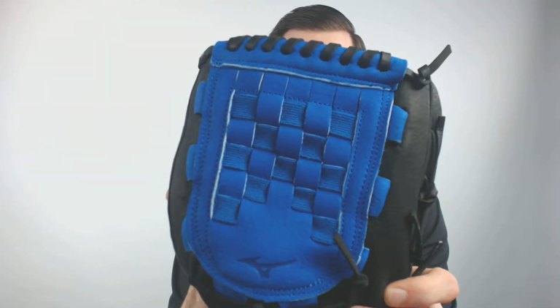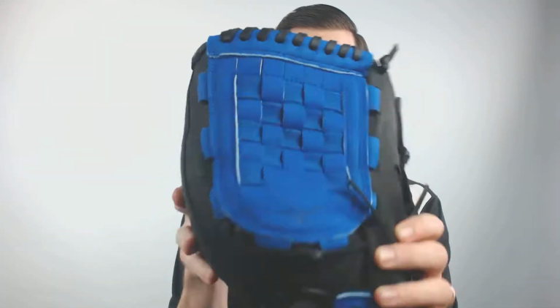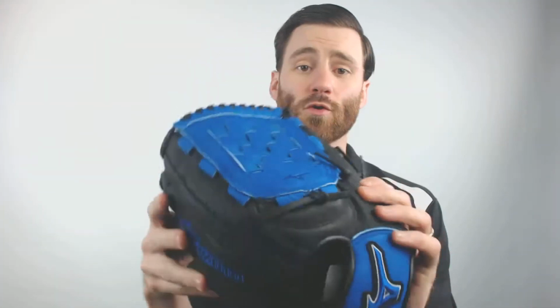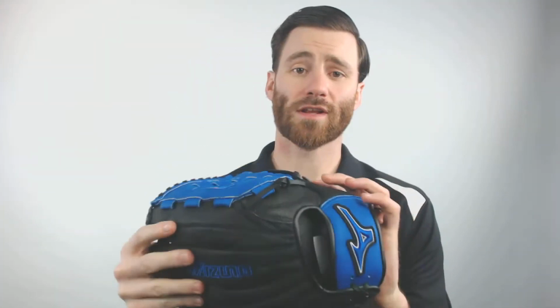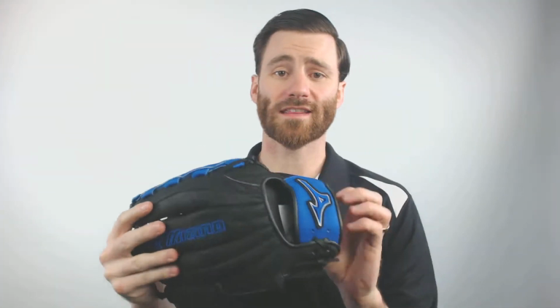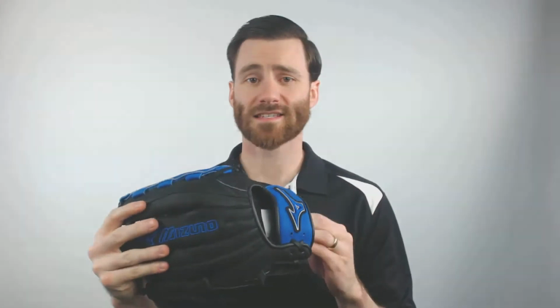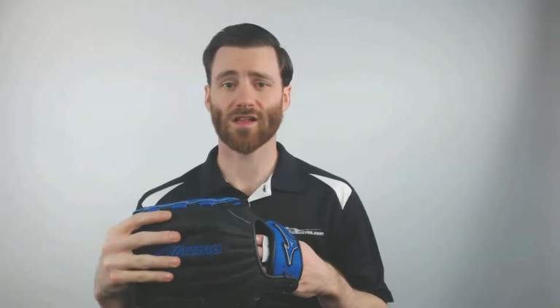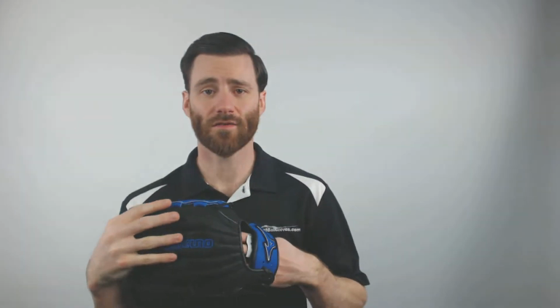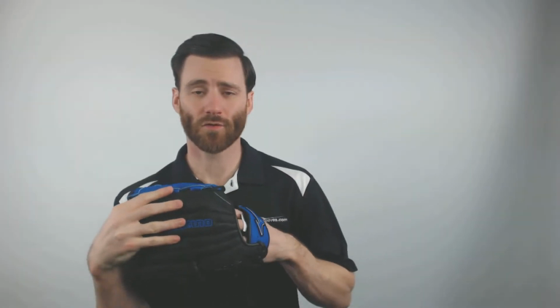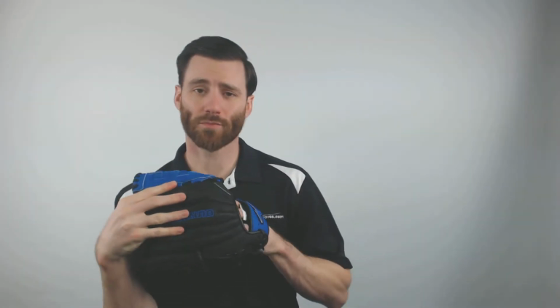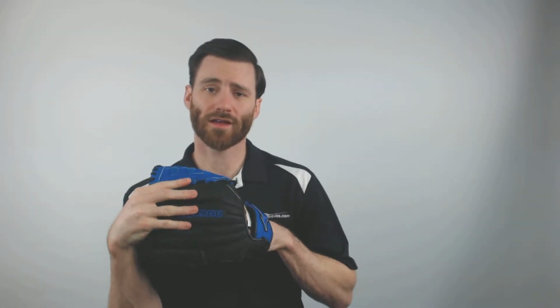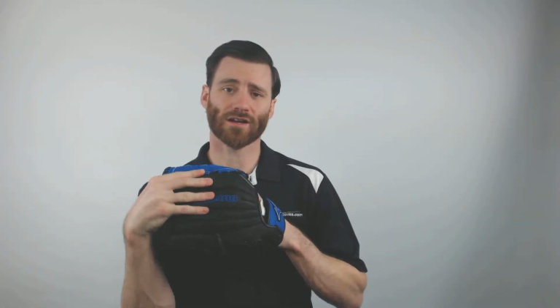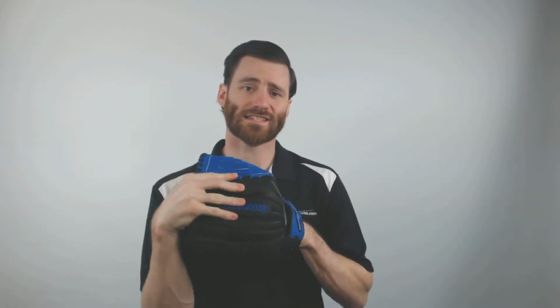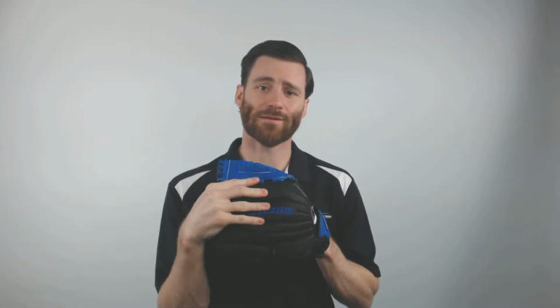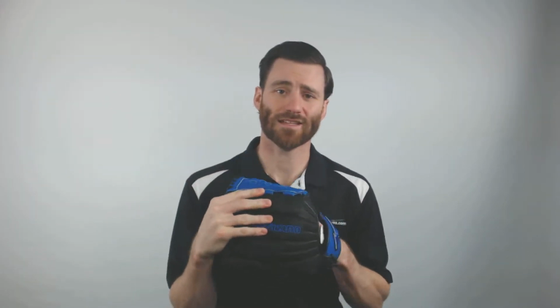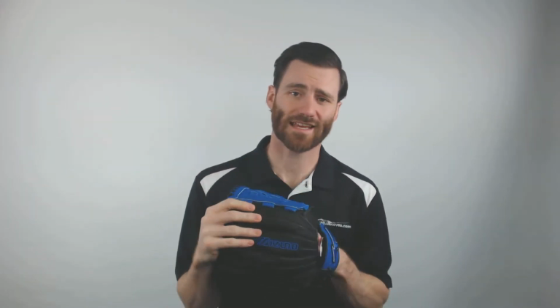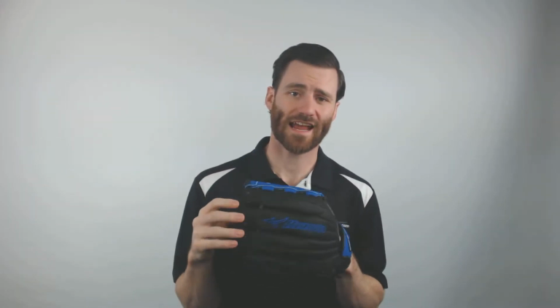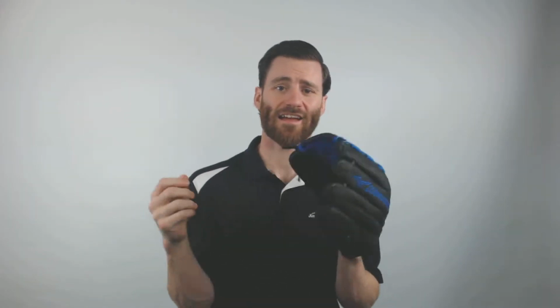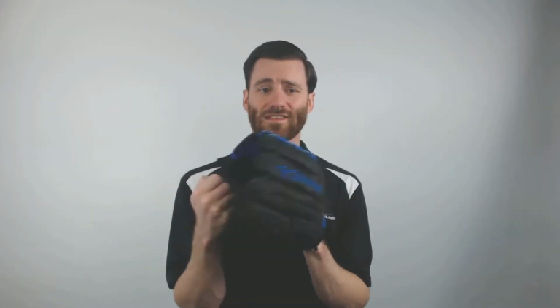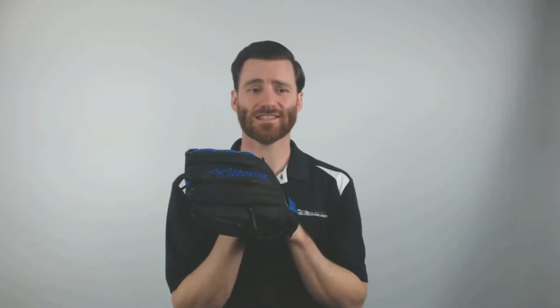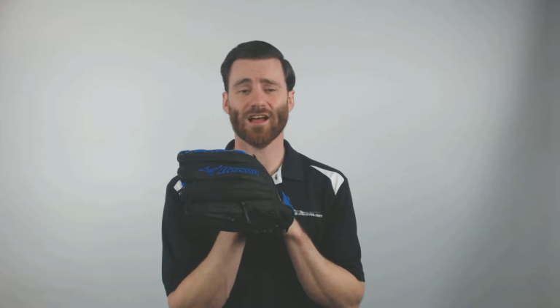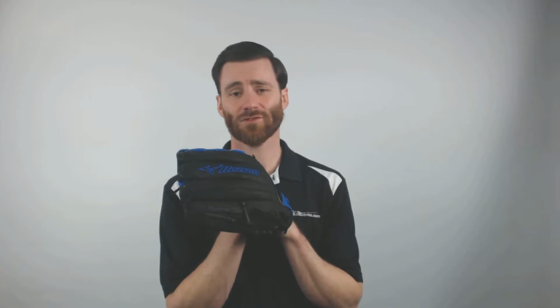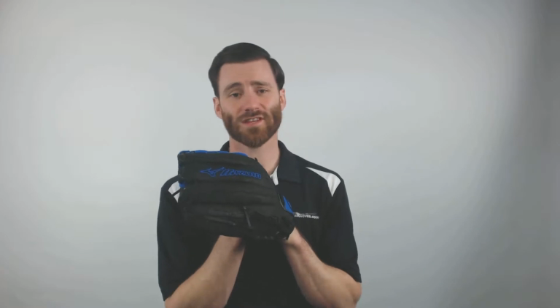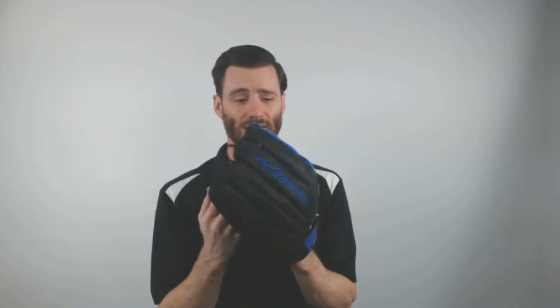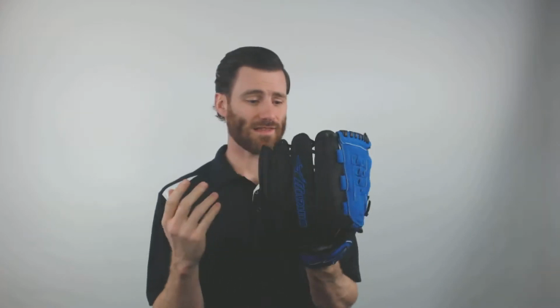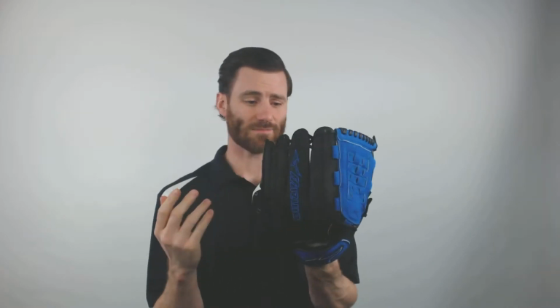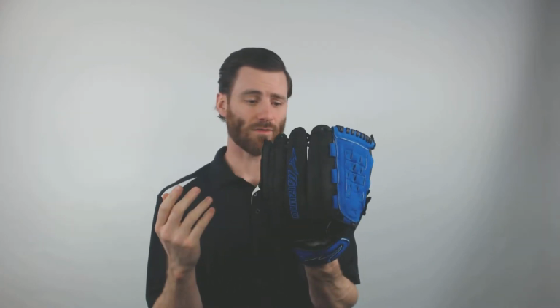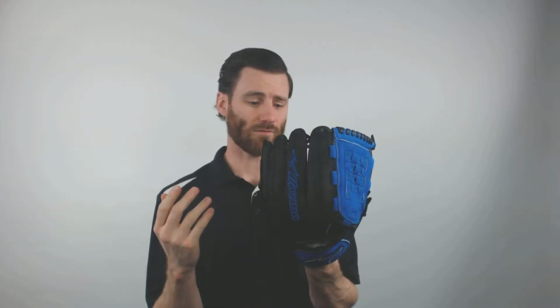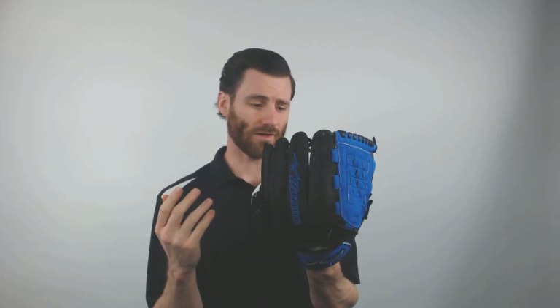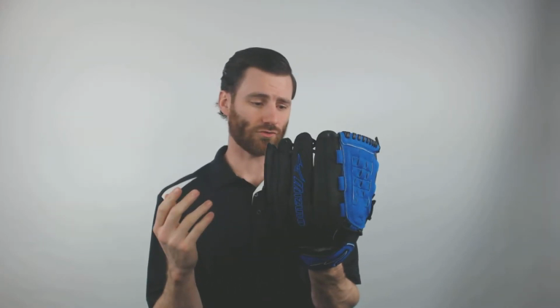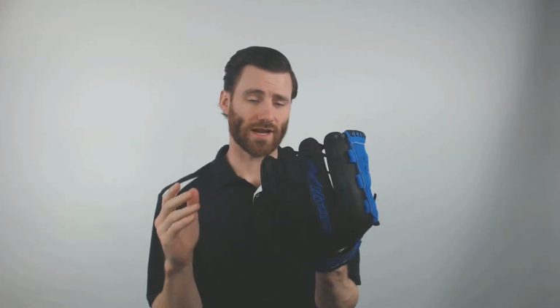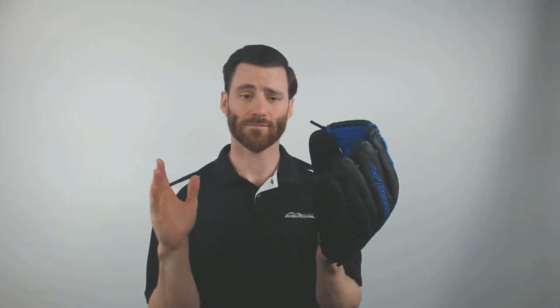So if you were to get this glove and you were playing on a team that's going to have these colors, this mitt would fit great.